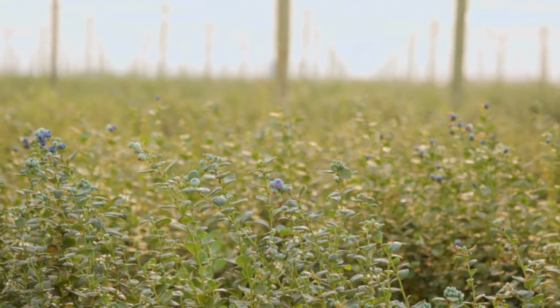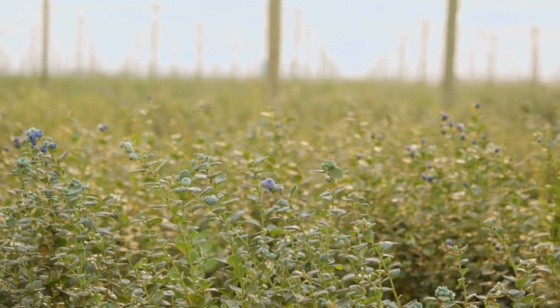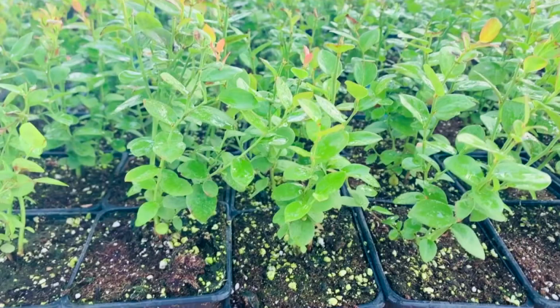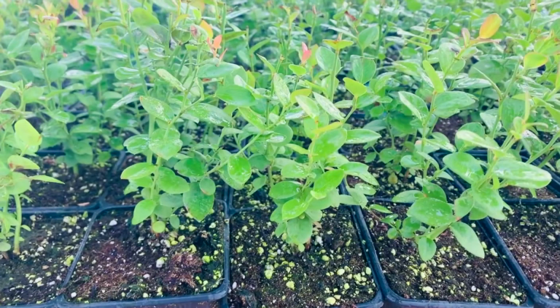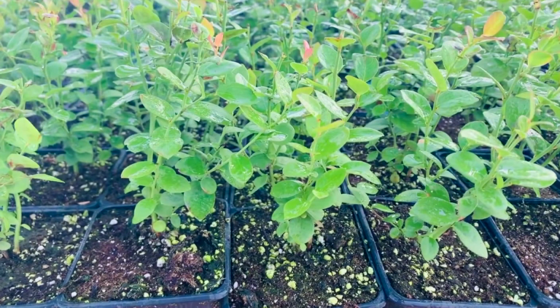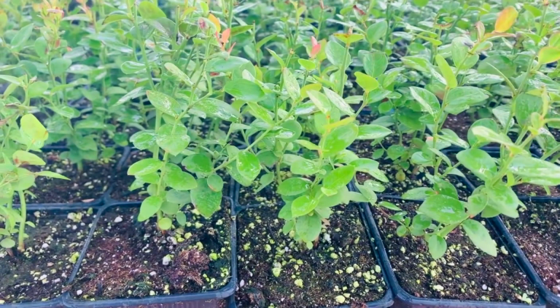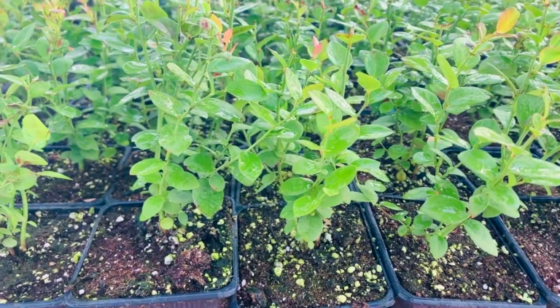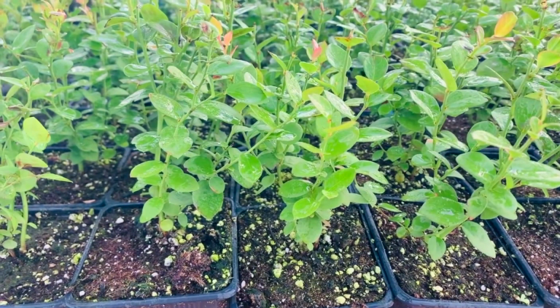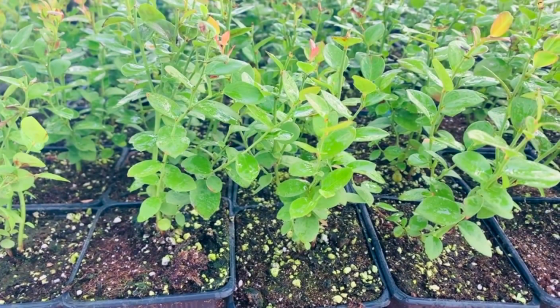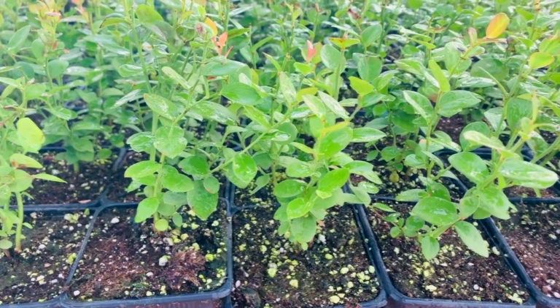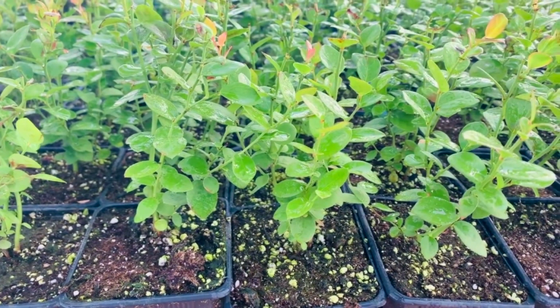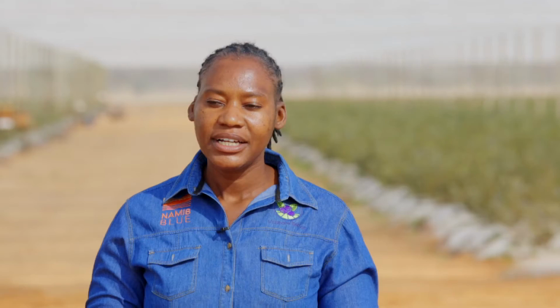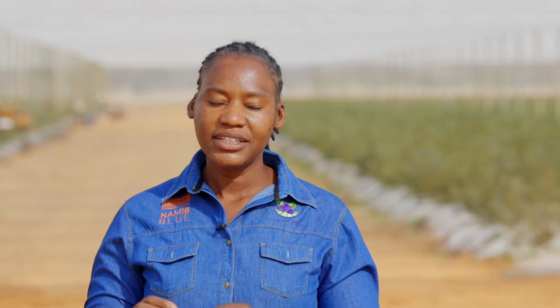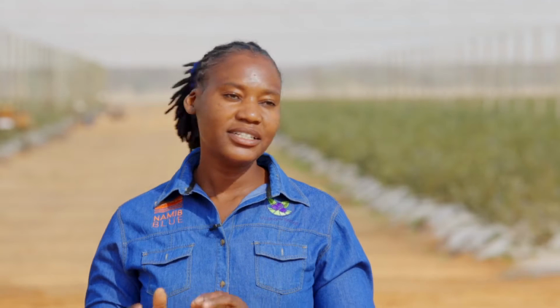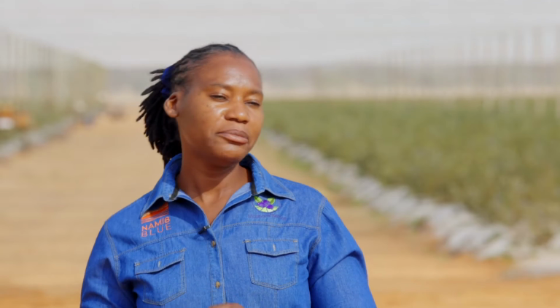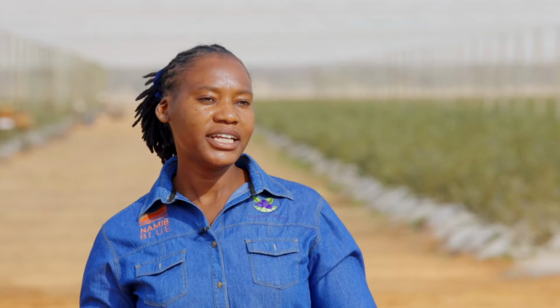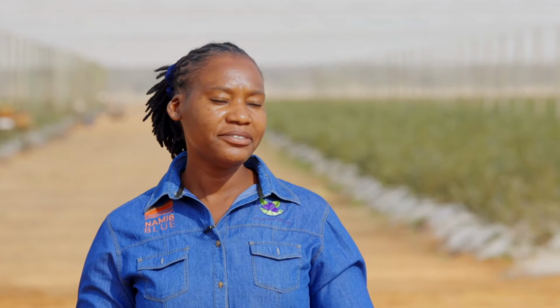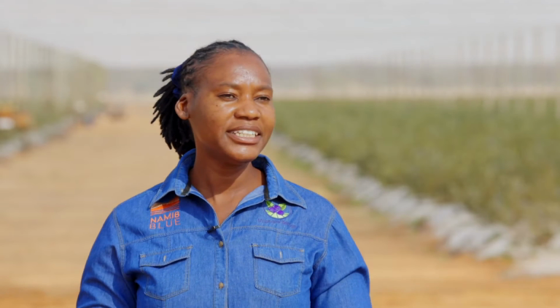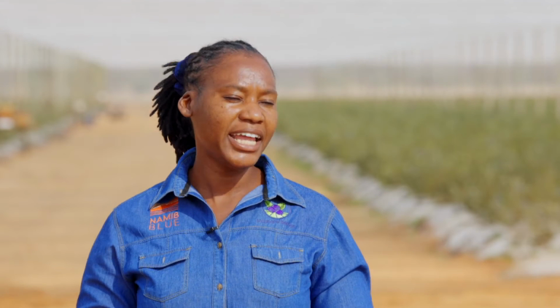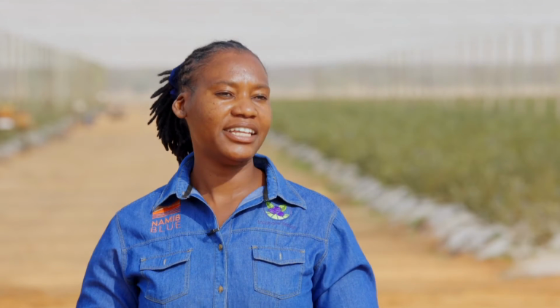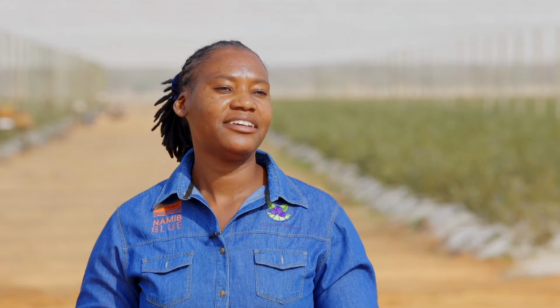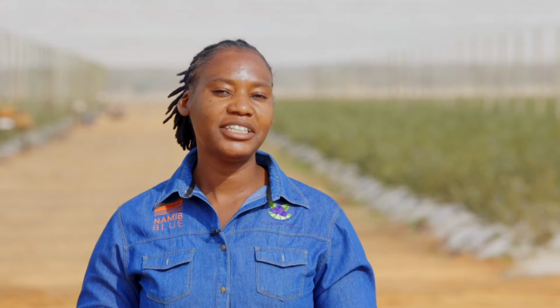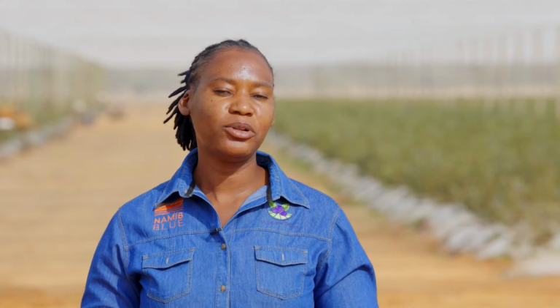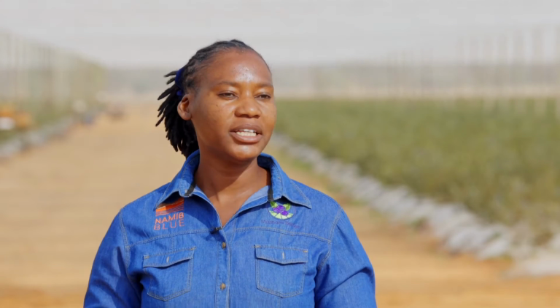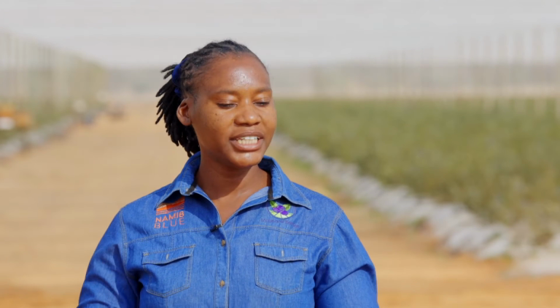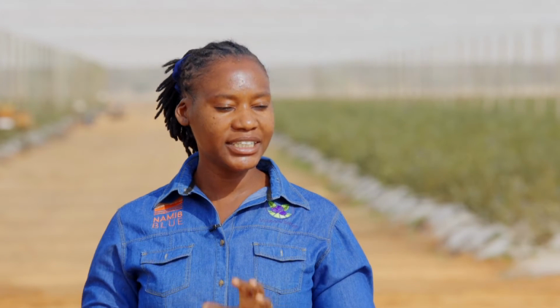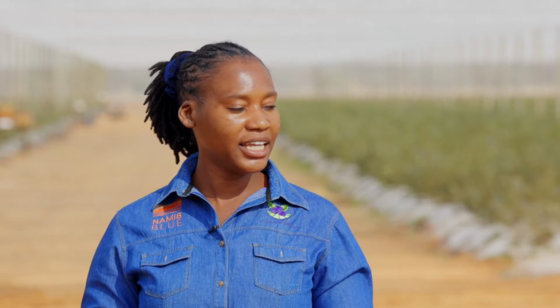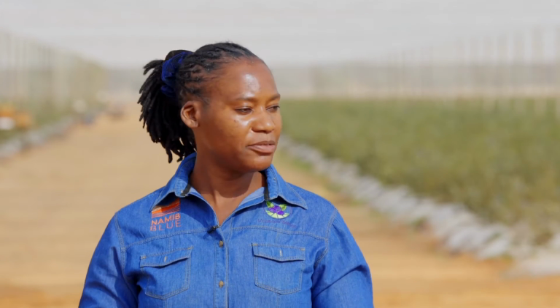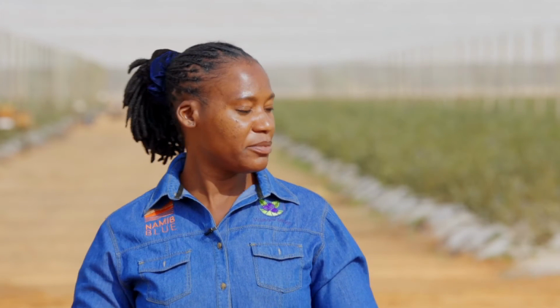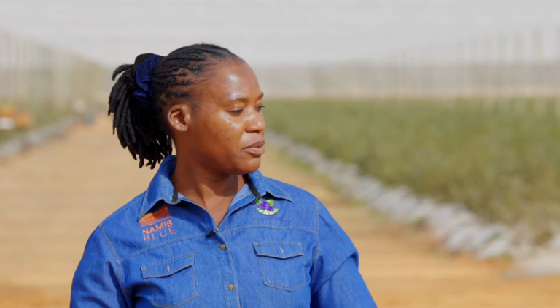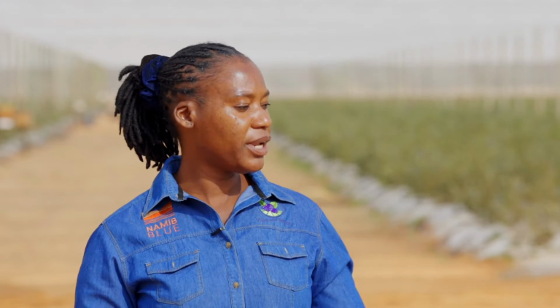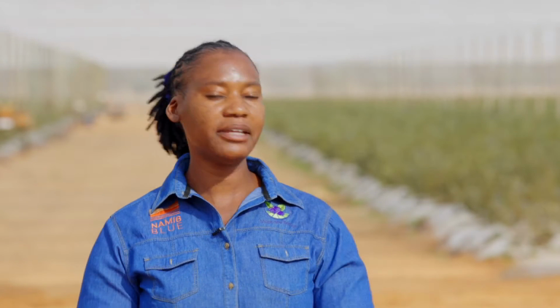We get them when they are very small — about 10 centimeters, very tiny. Then we just take care of them here and we plant them.